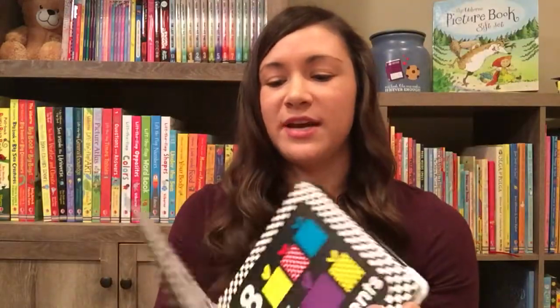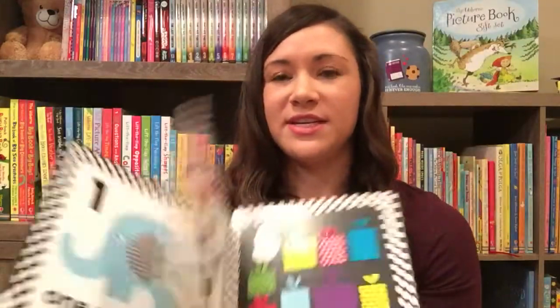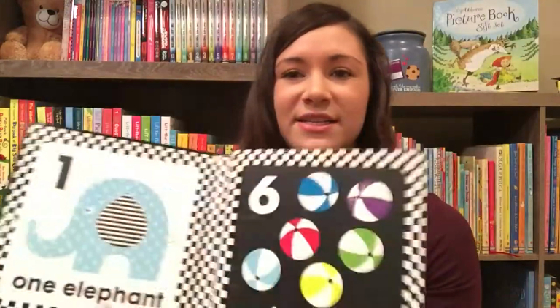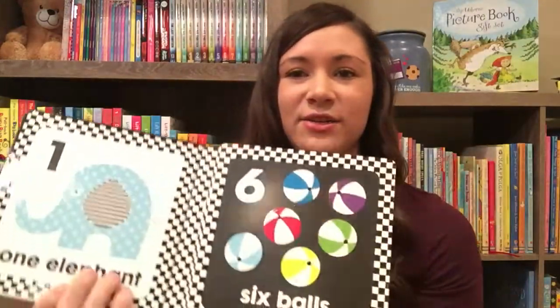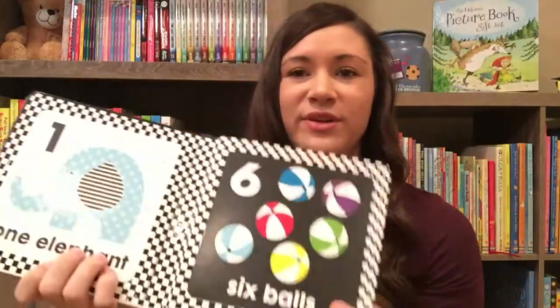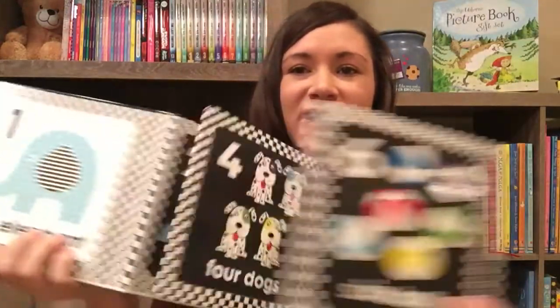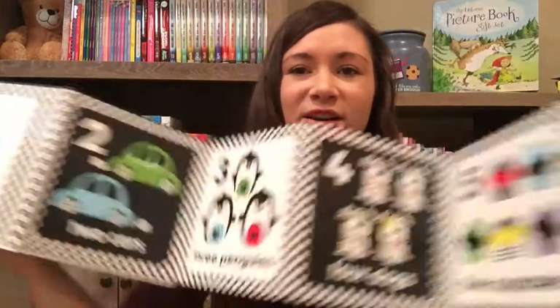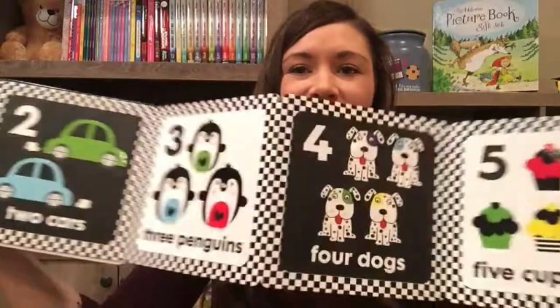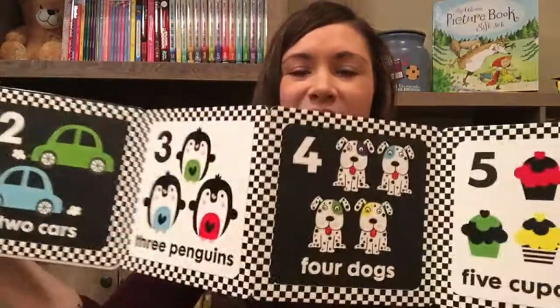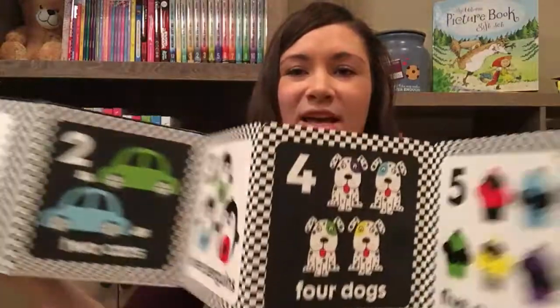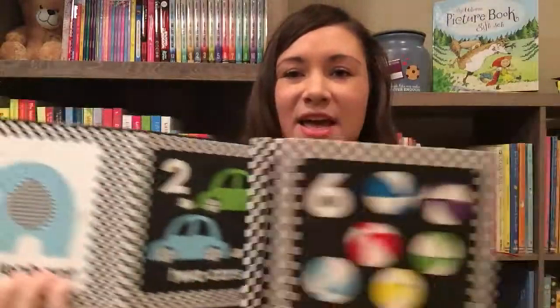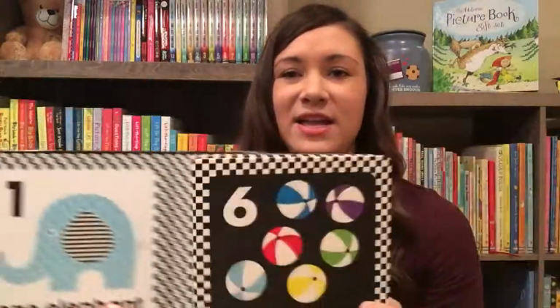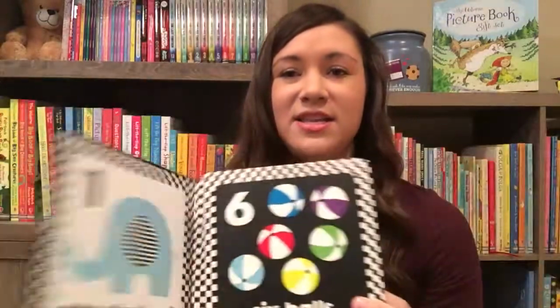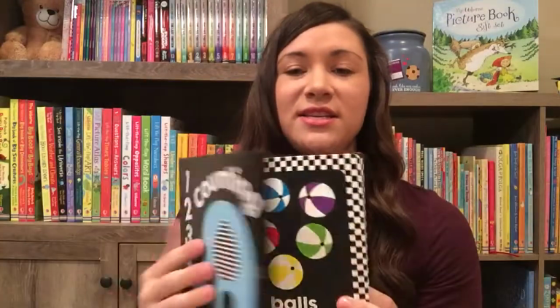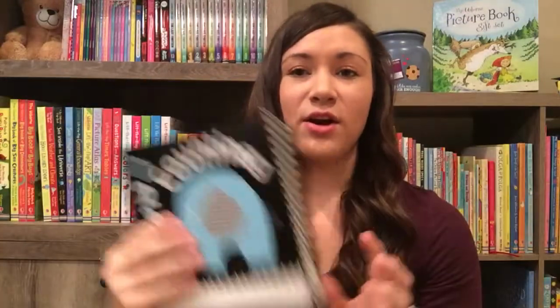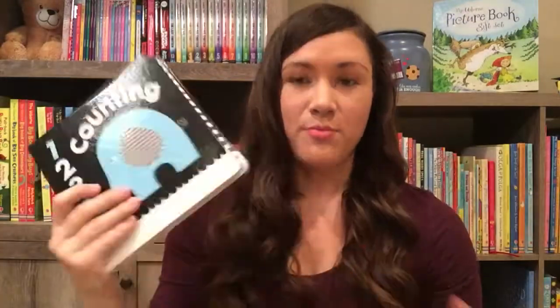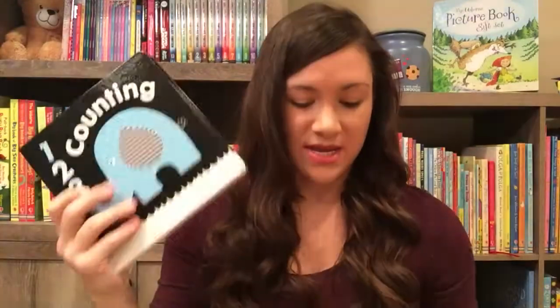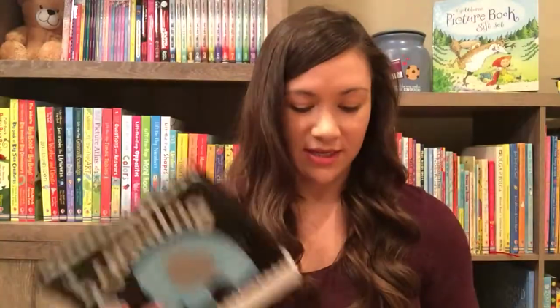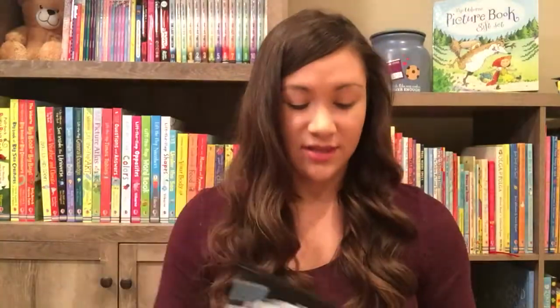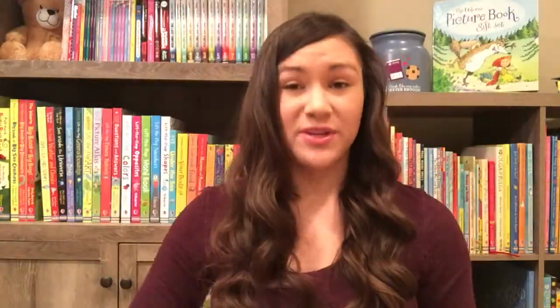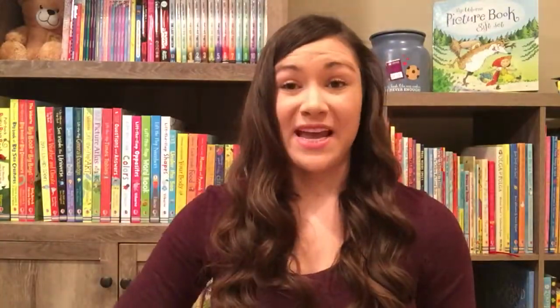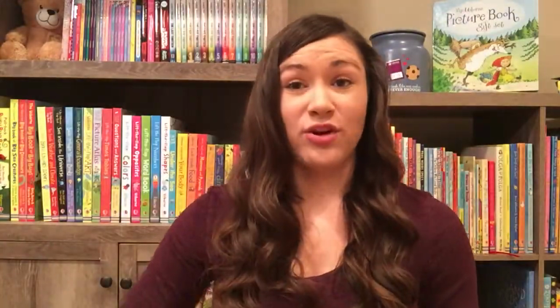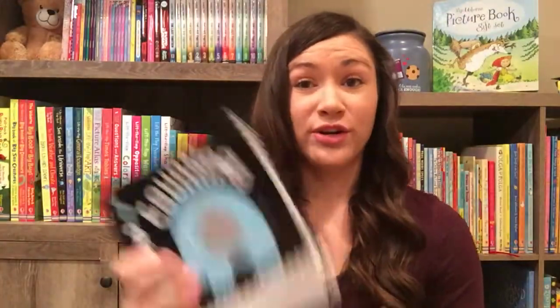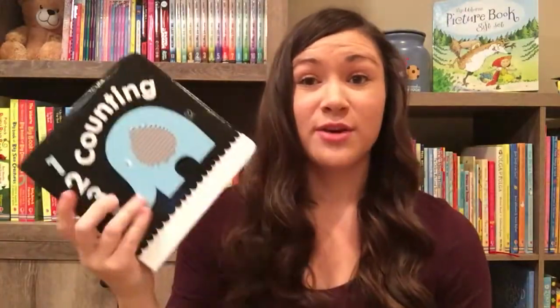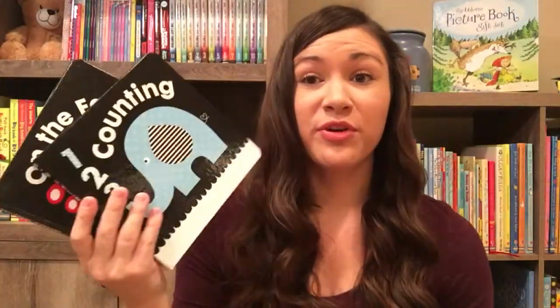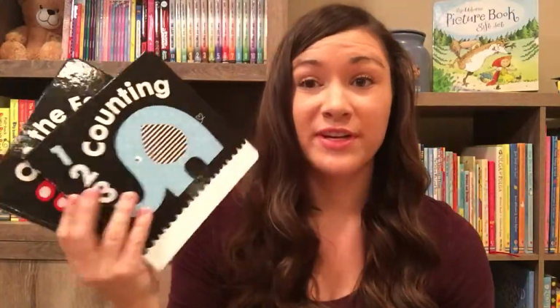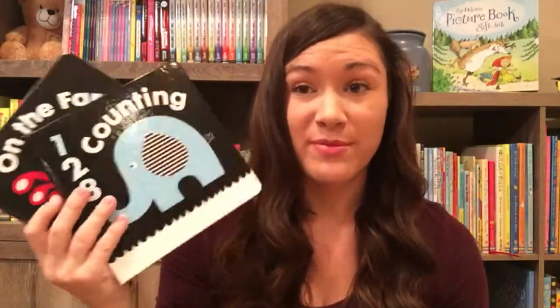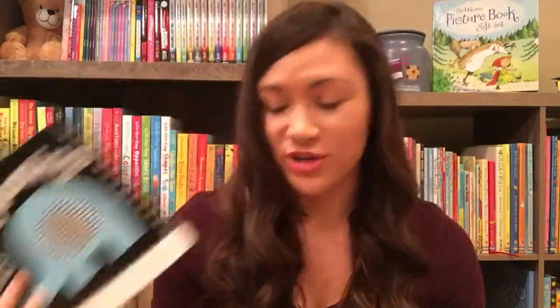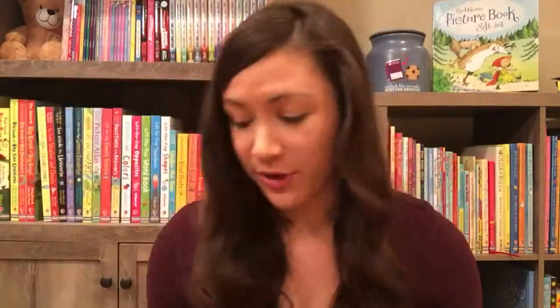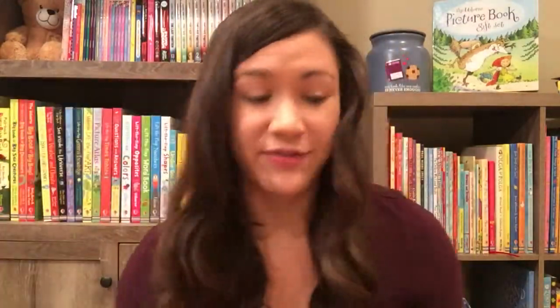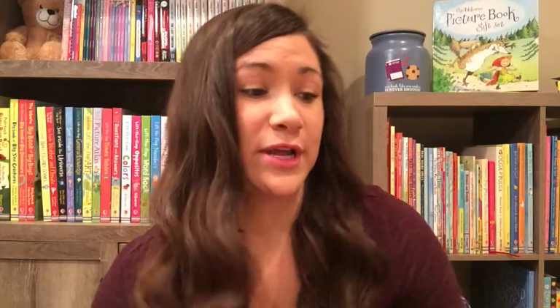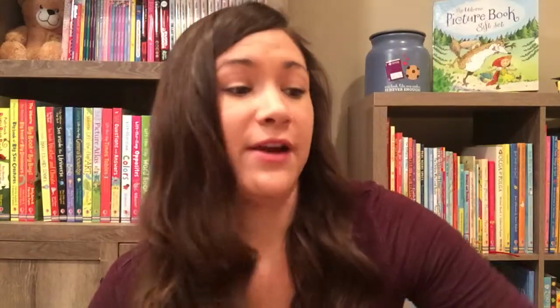1, 2, 3 Counting has a little bit of color. These are amazing. They're only $8 — a perfect baby shower gift right there.